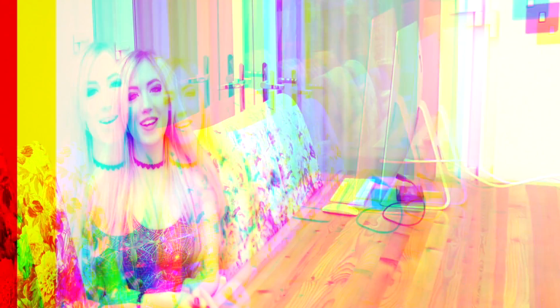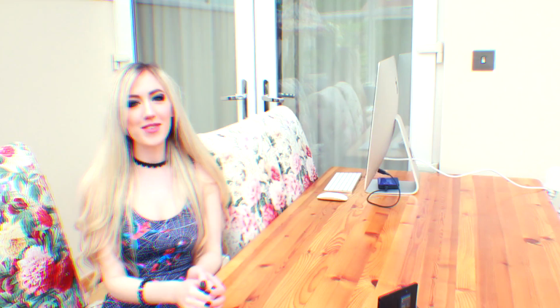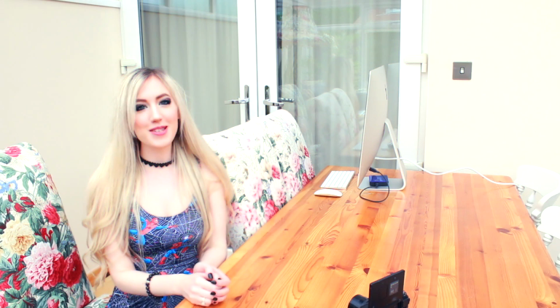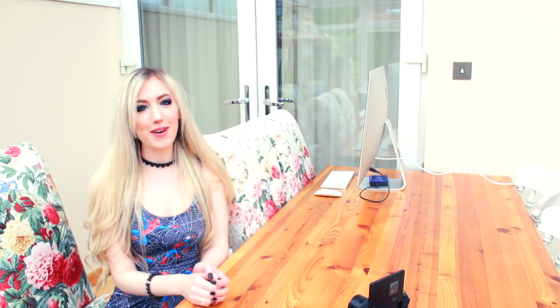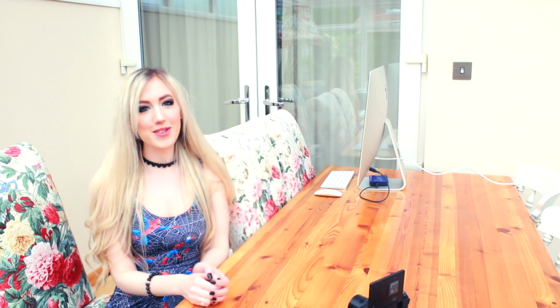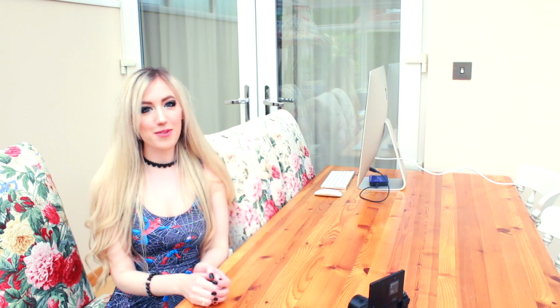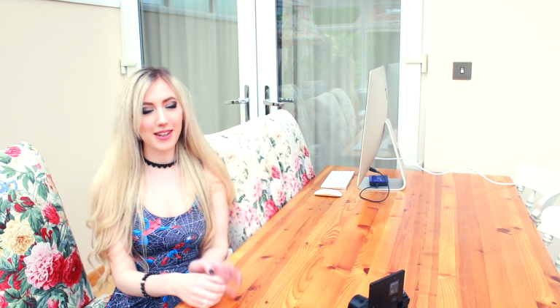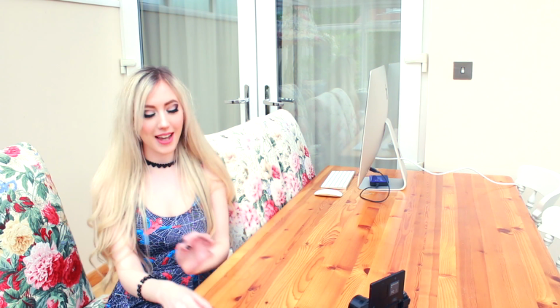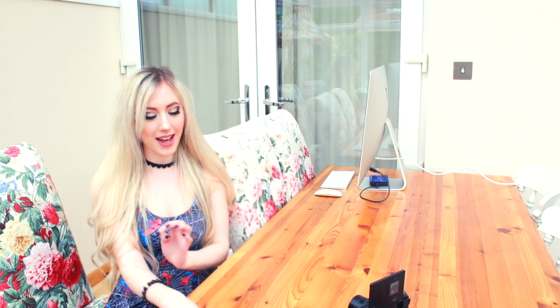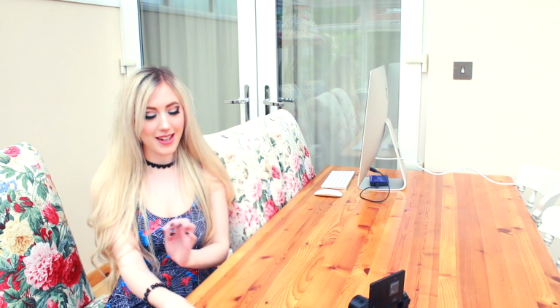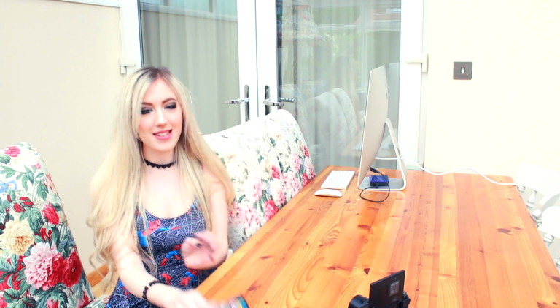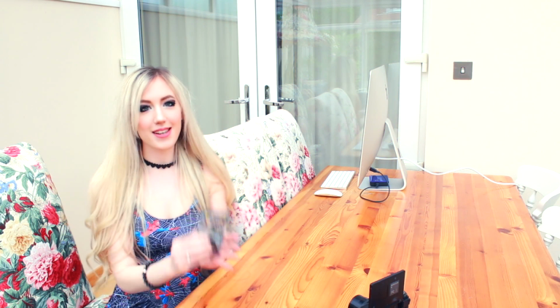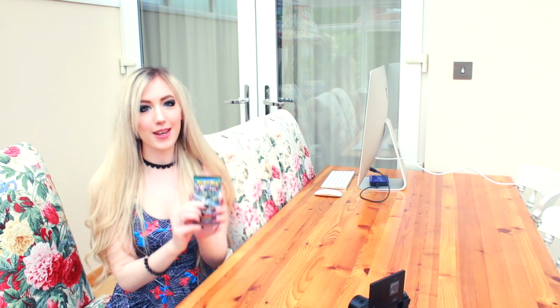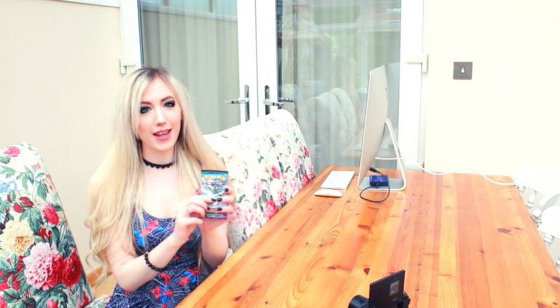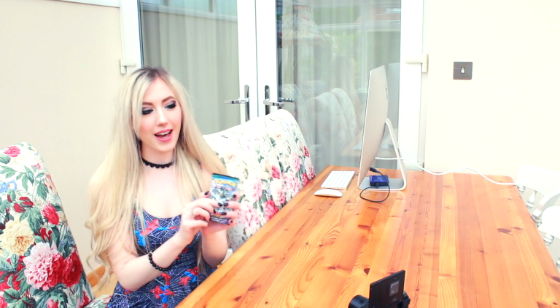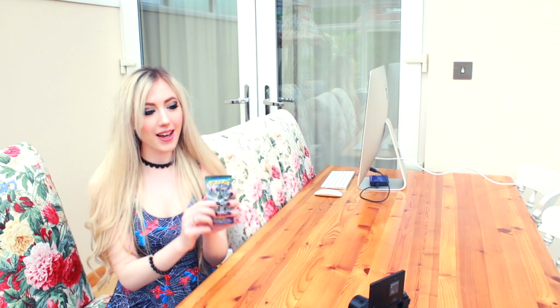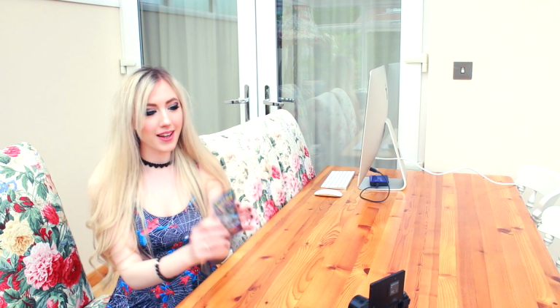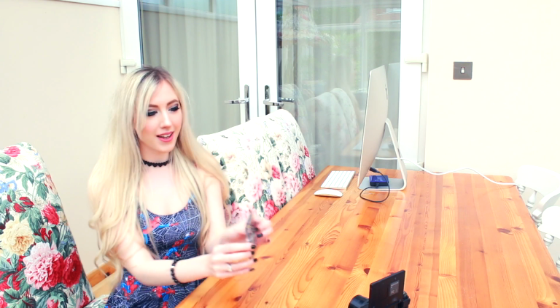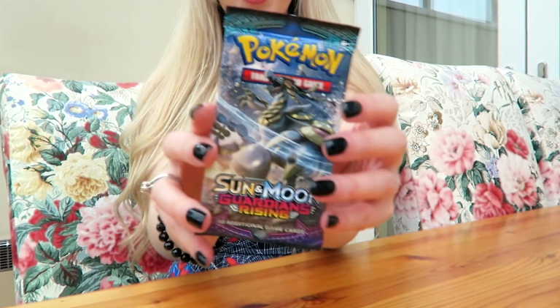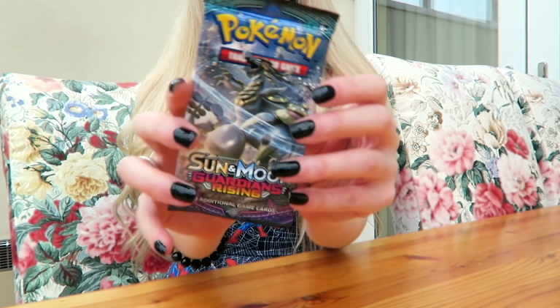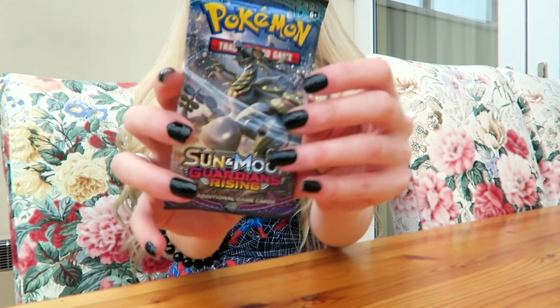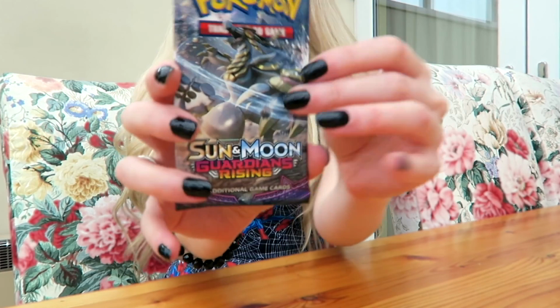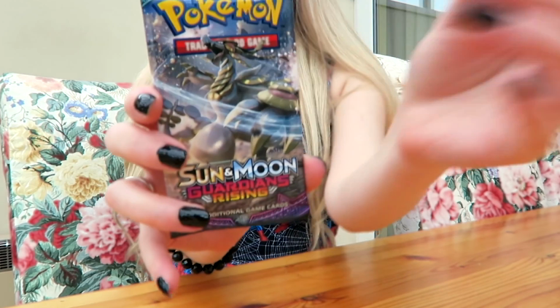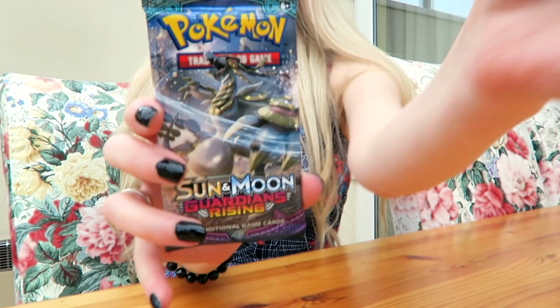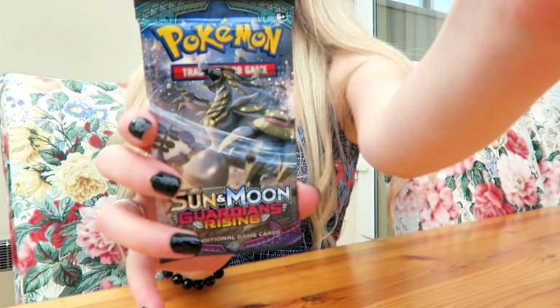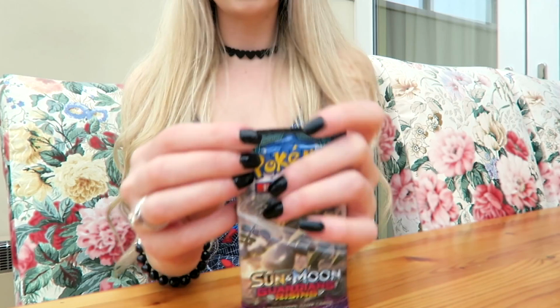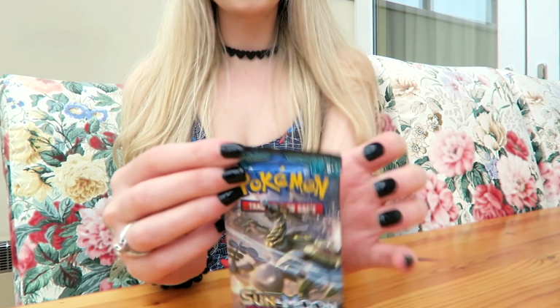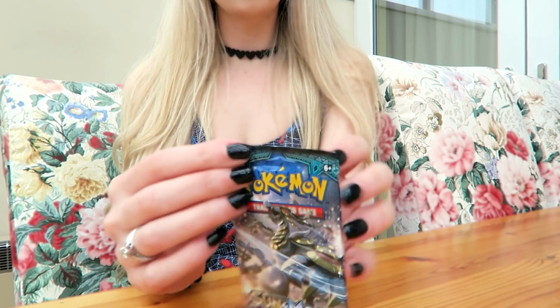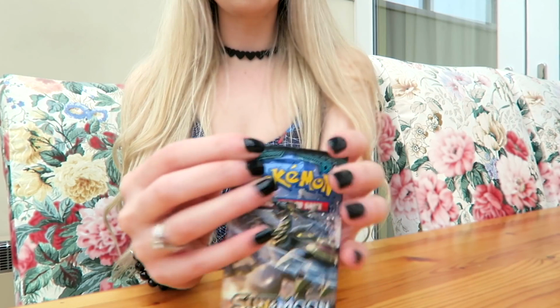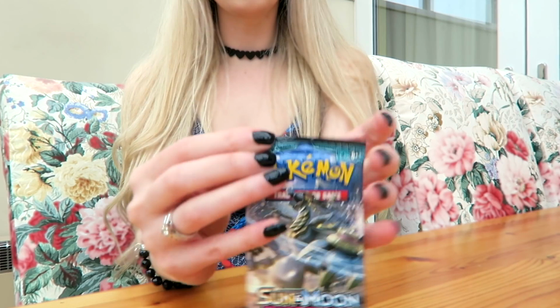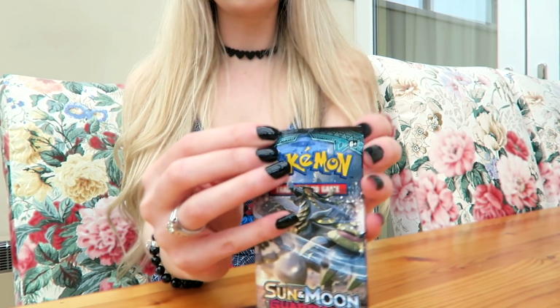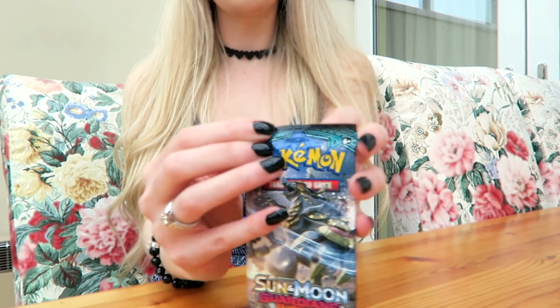I'm just about to open the cards. Here they are. Can you see them? Let's open them.